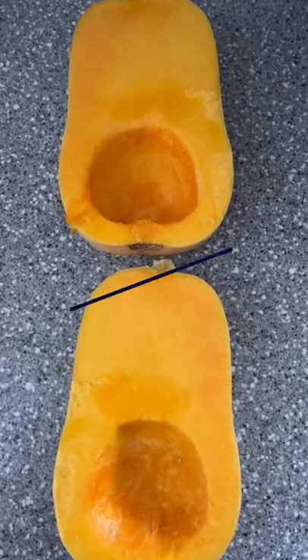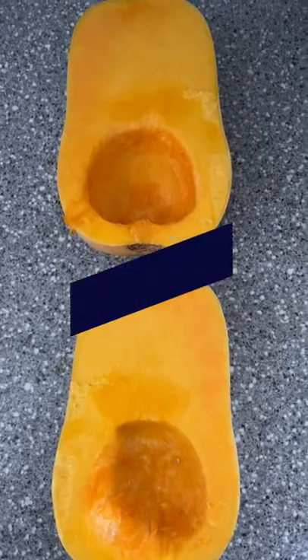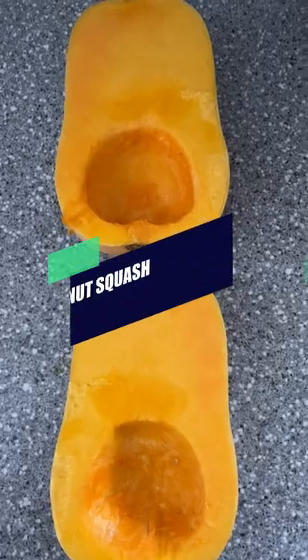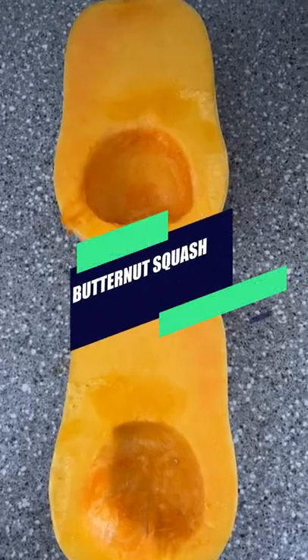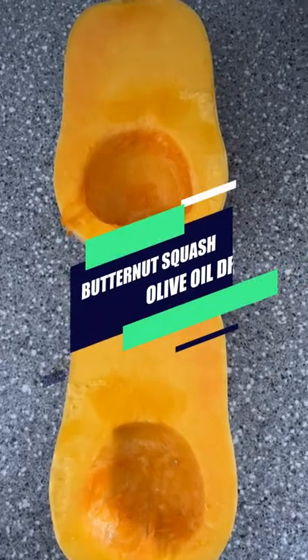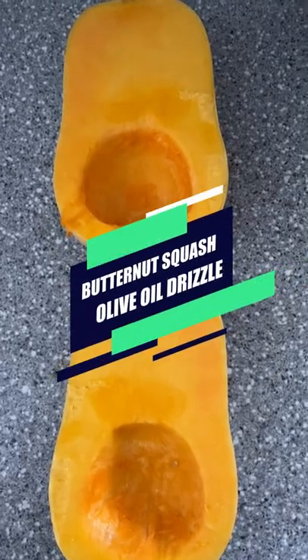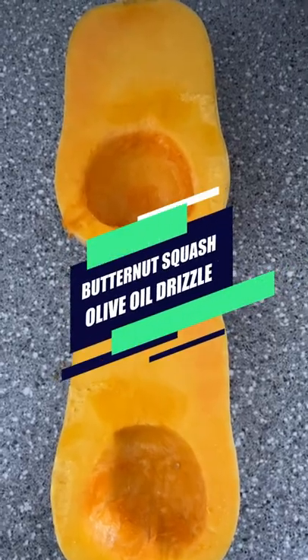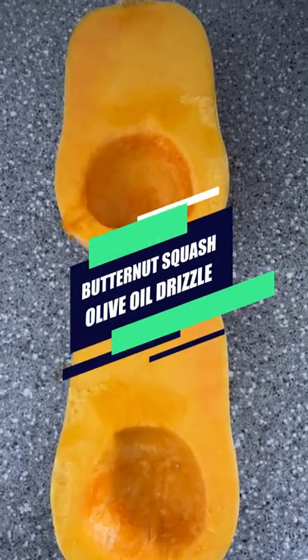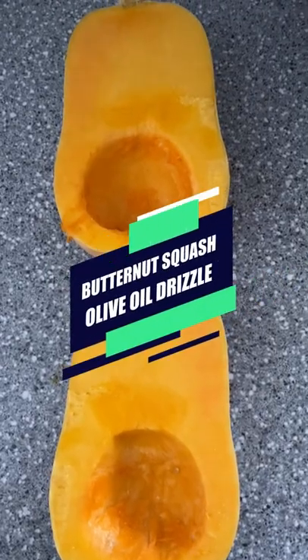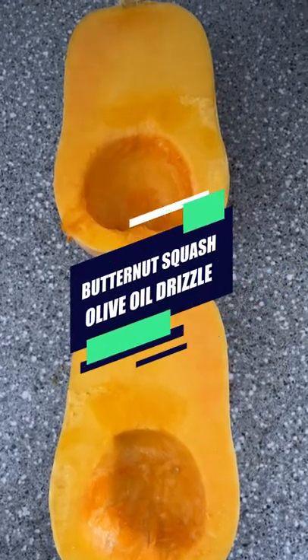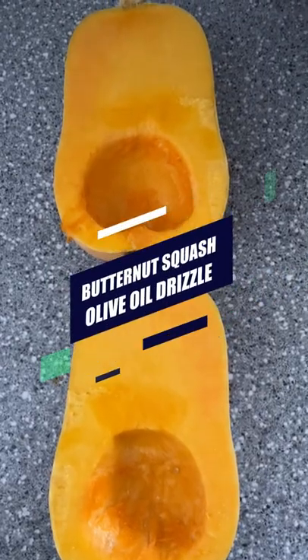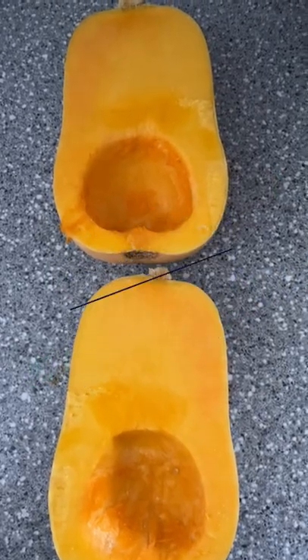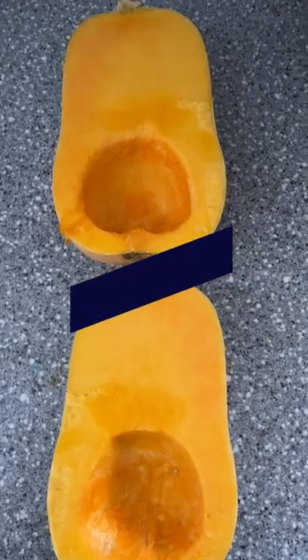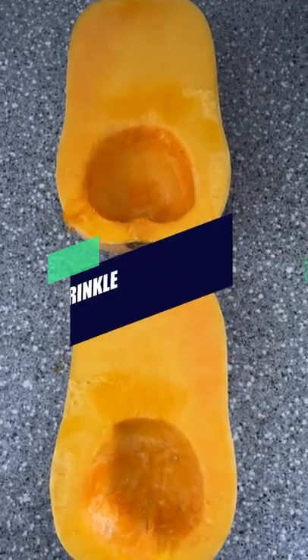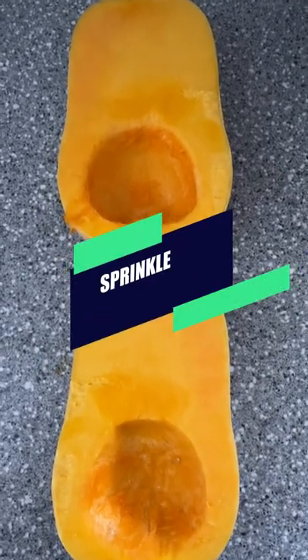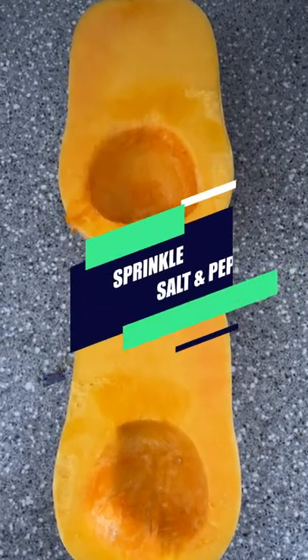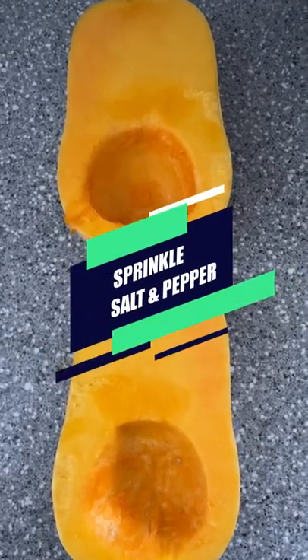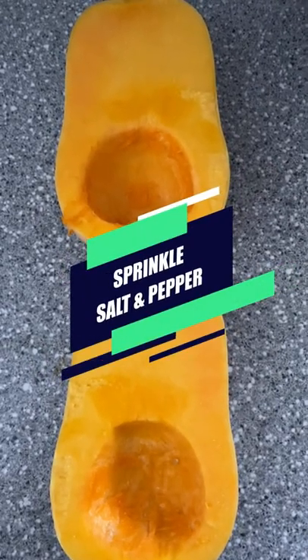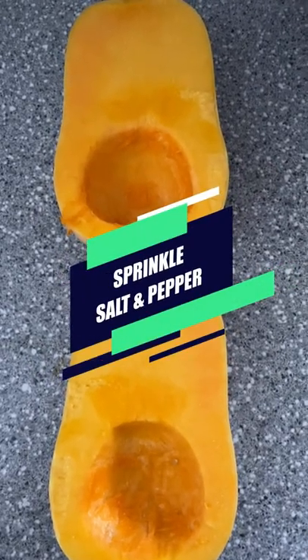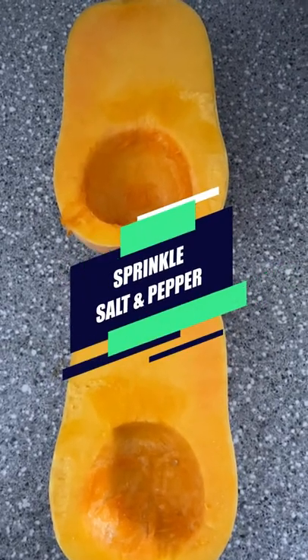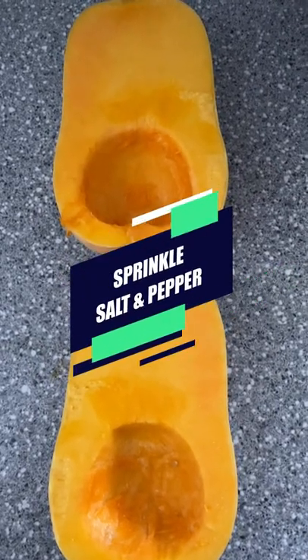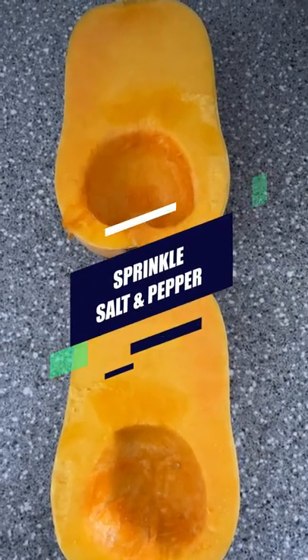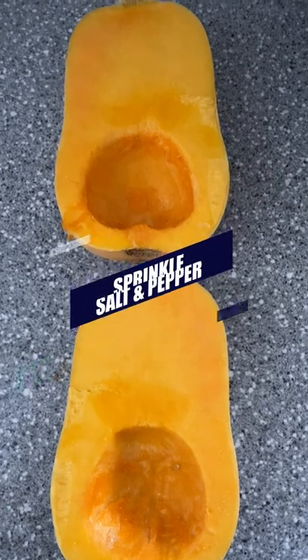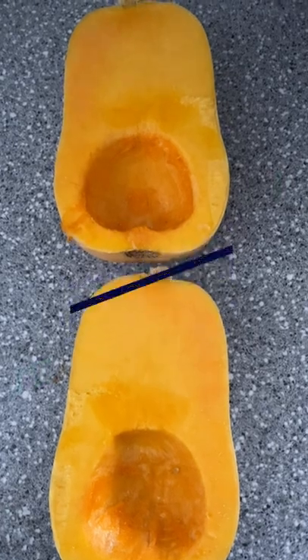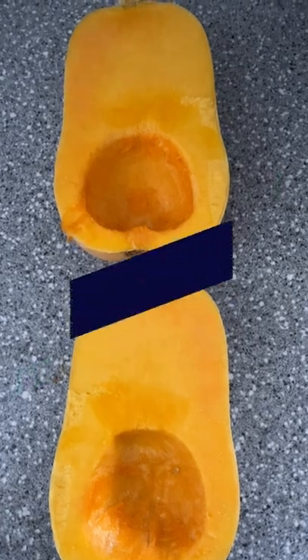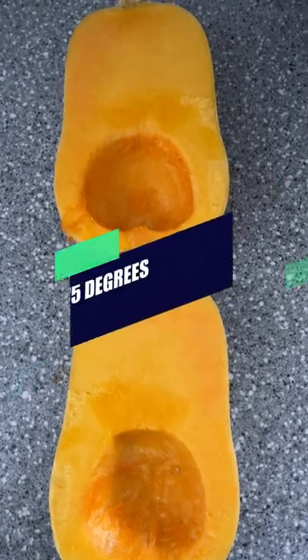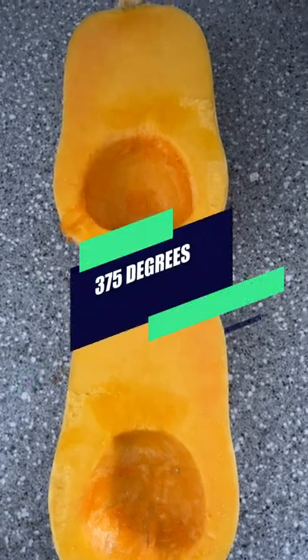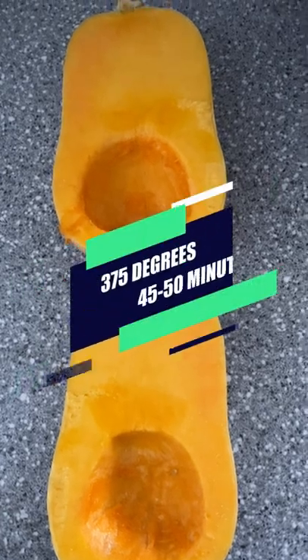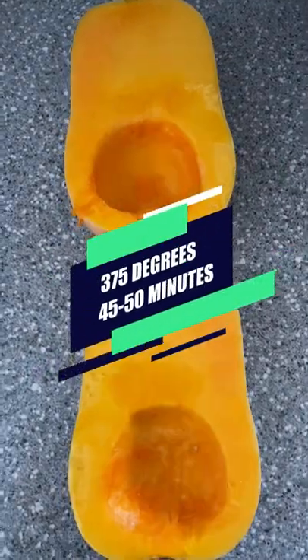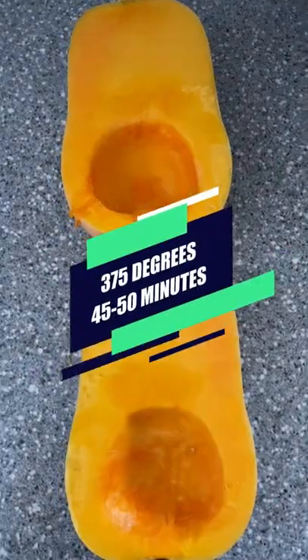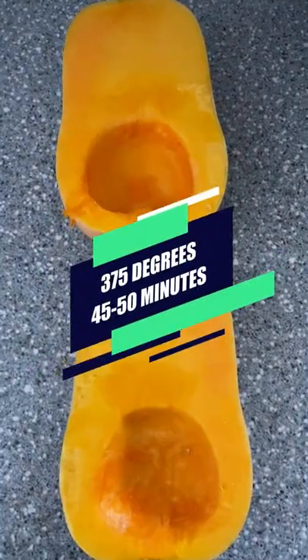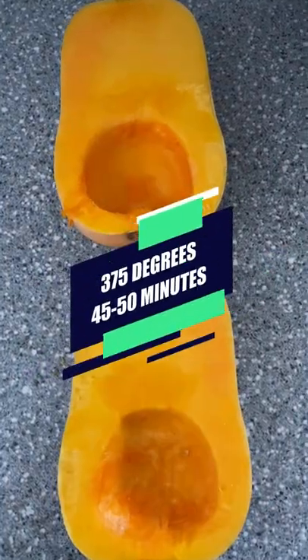The butternut squash — cut it in half, drizzle with some olive oil, salt and pepper, 375 degree oven, 45 minutes.